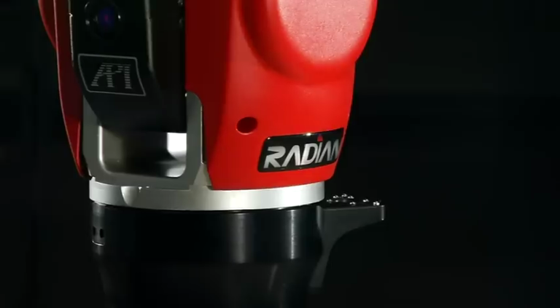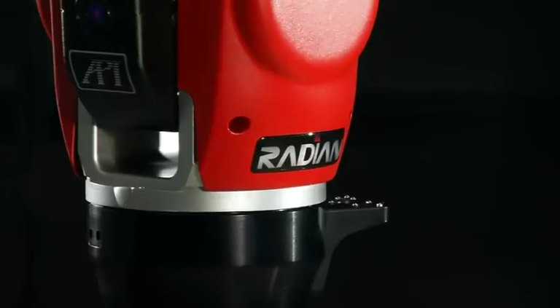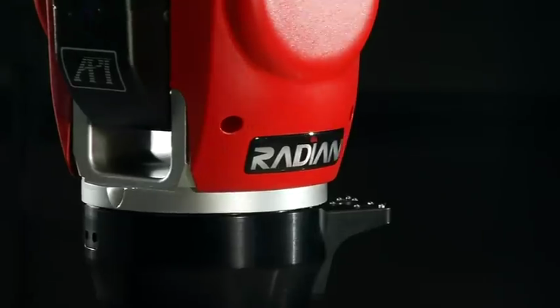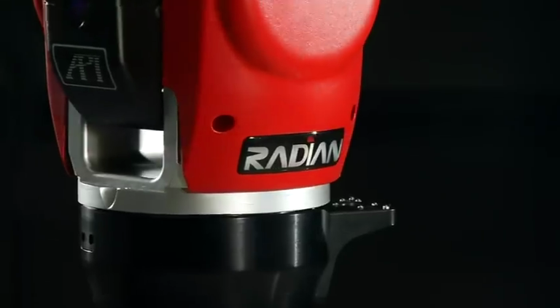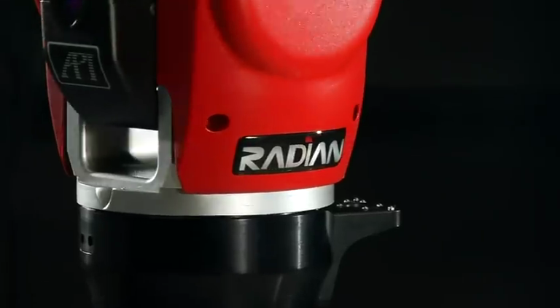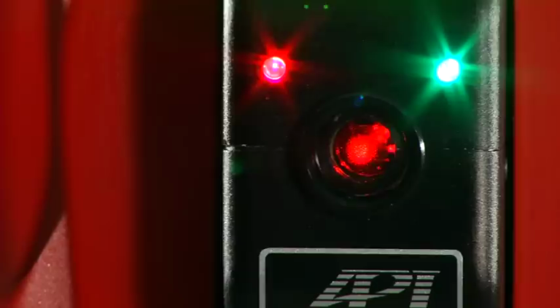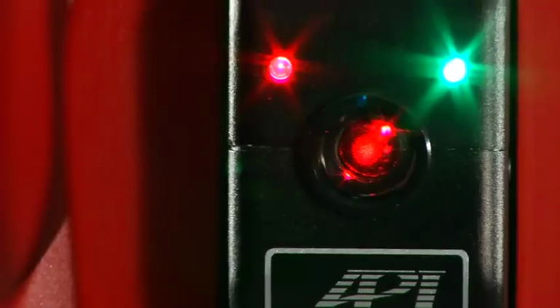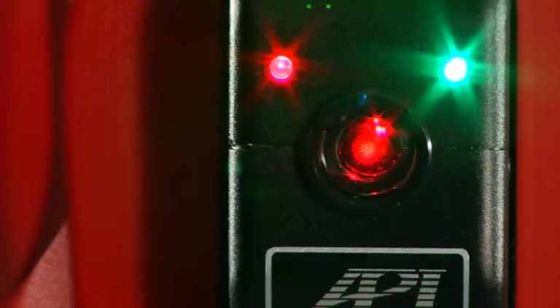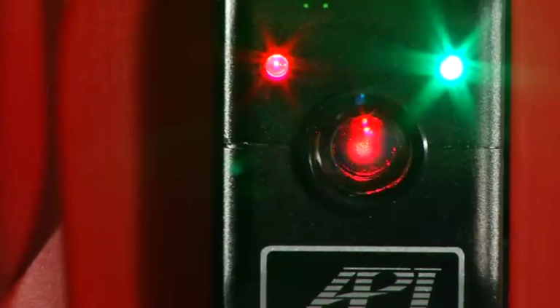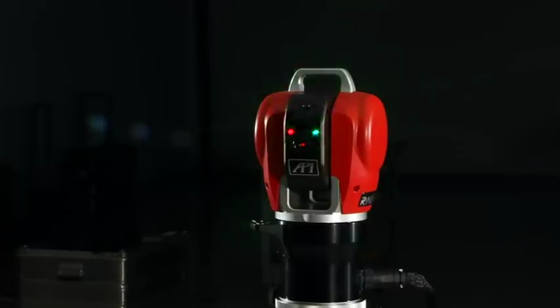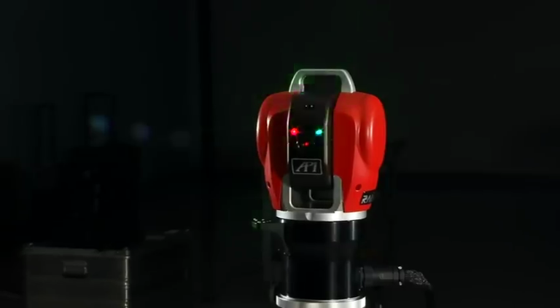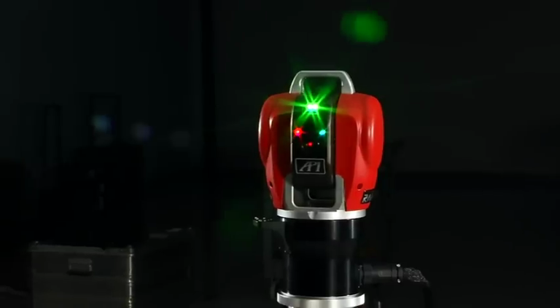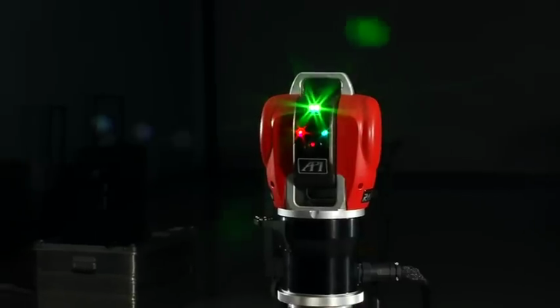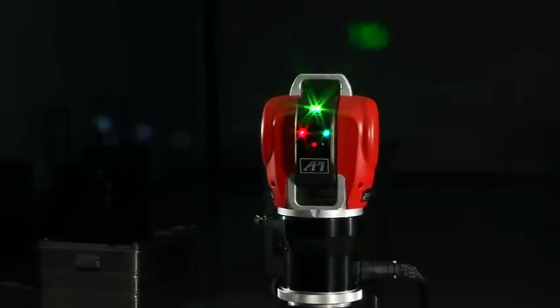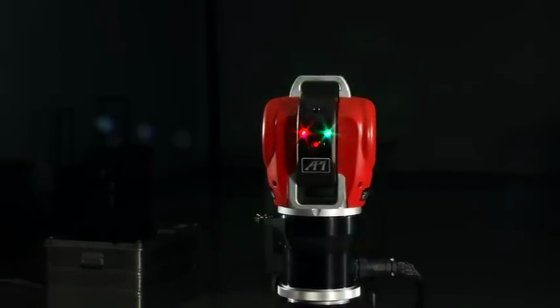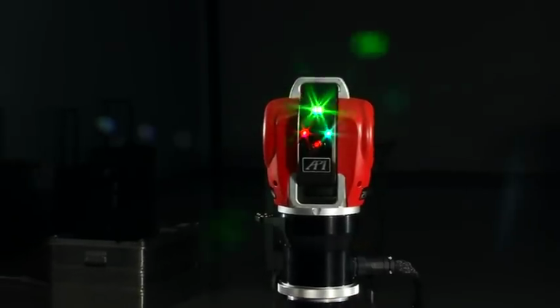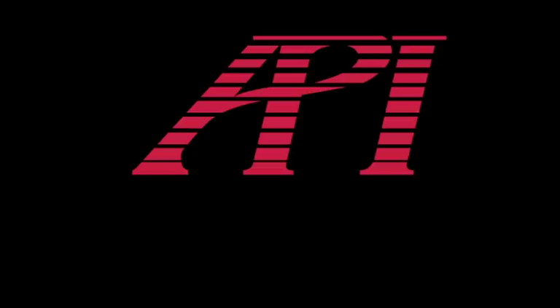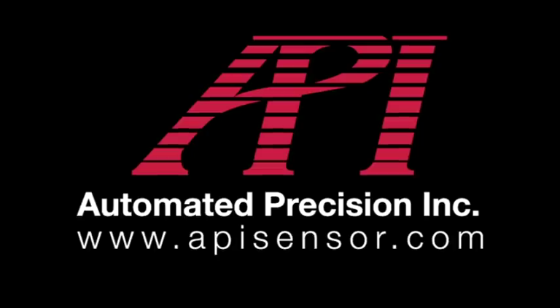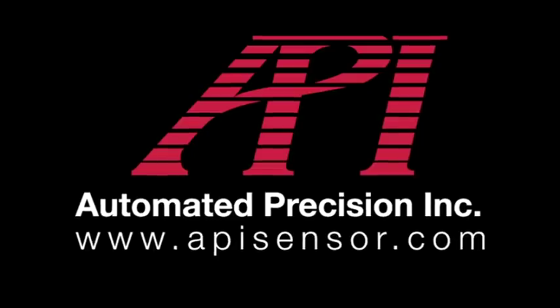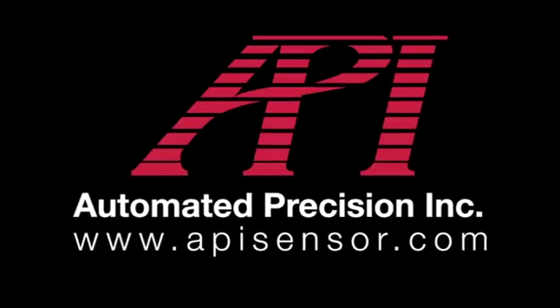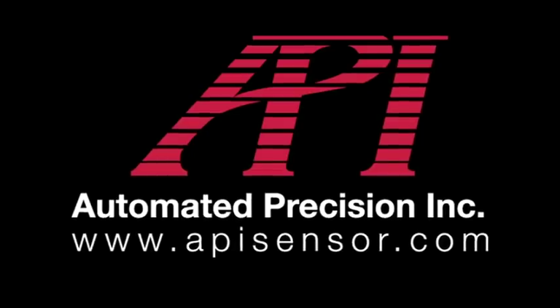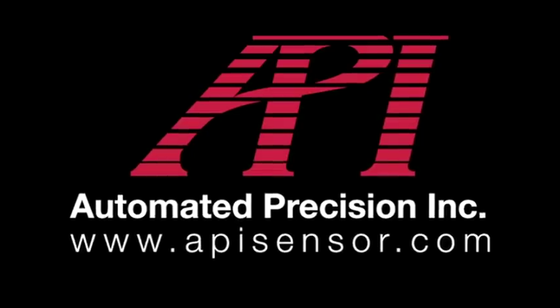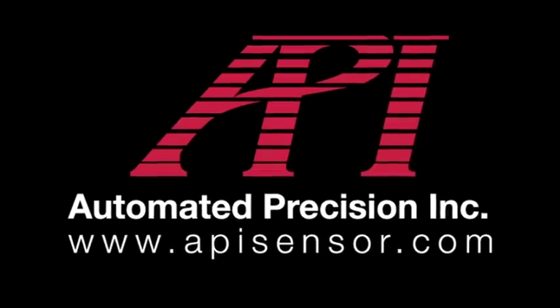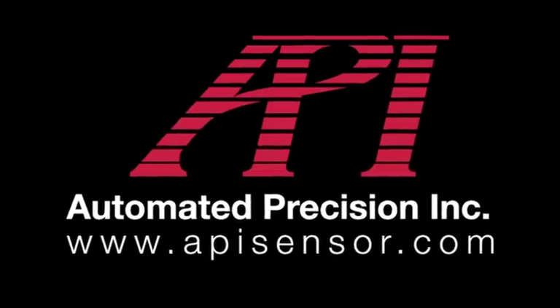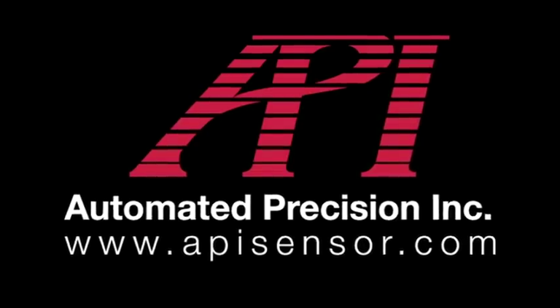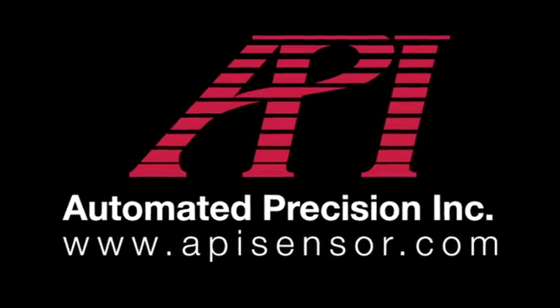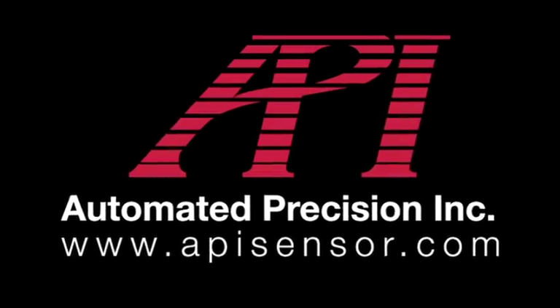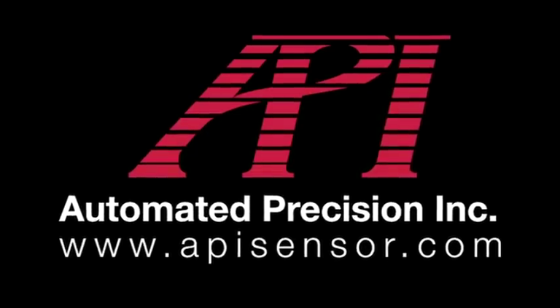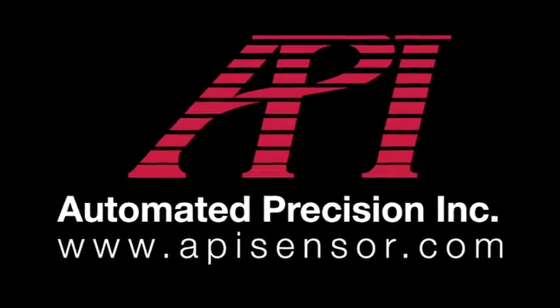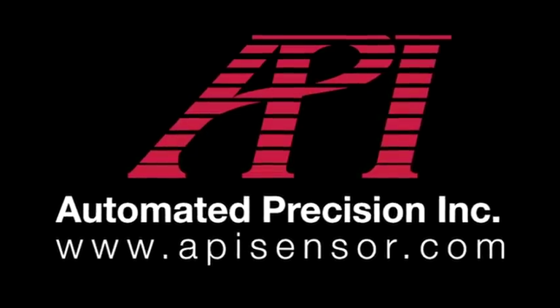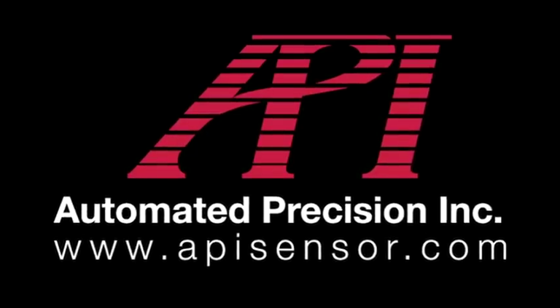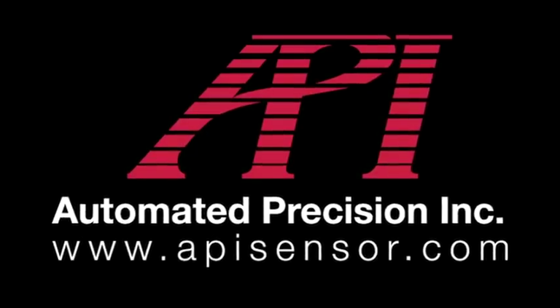Innovation. Technology. Solutions. Call API today and we'll deliver your solution.